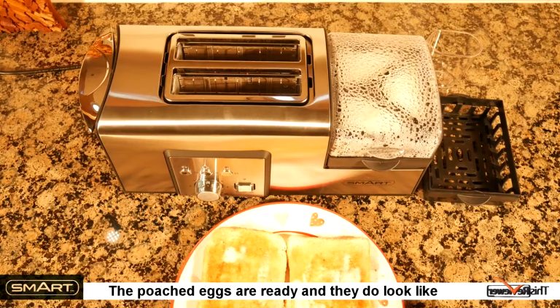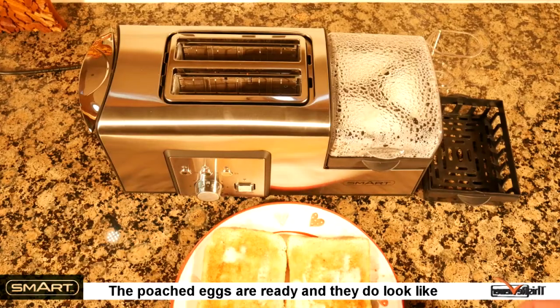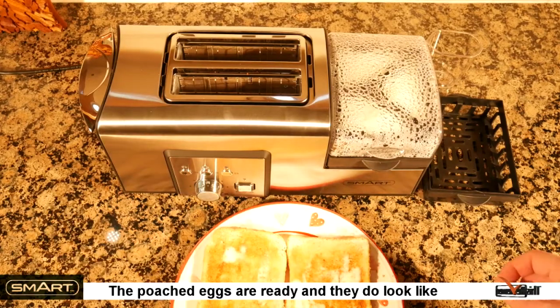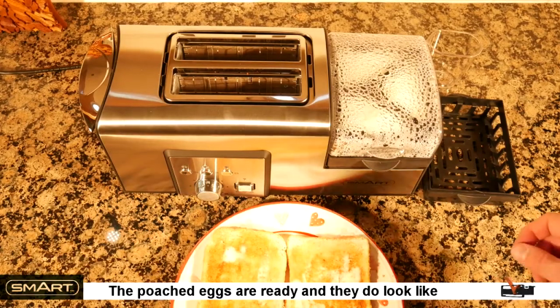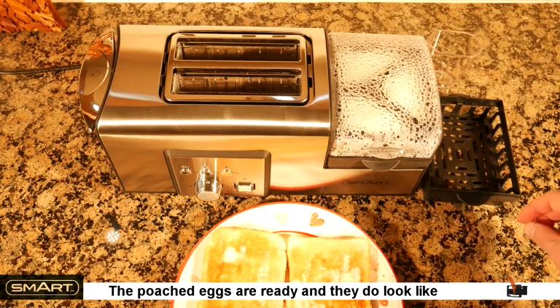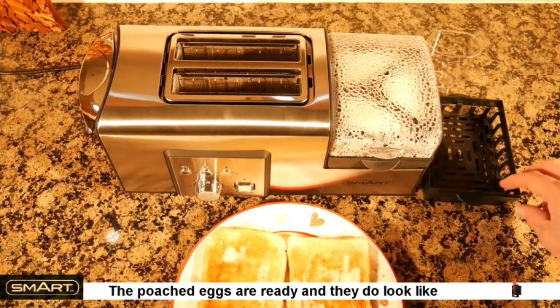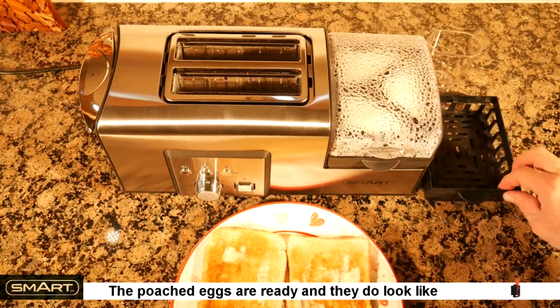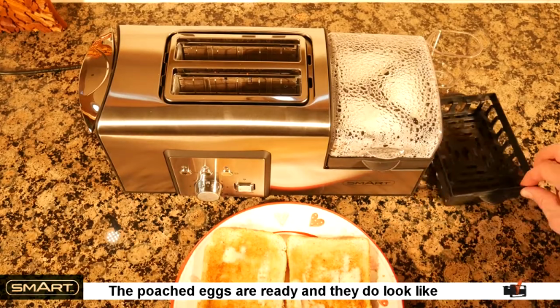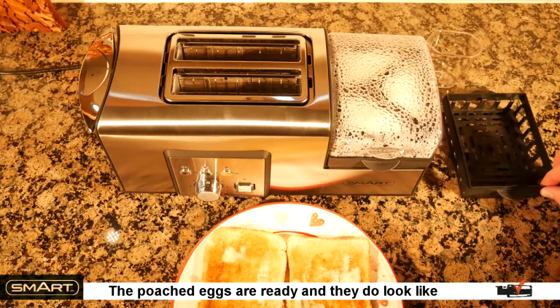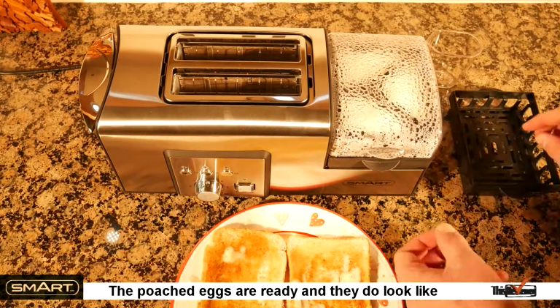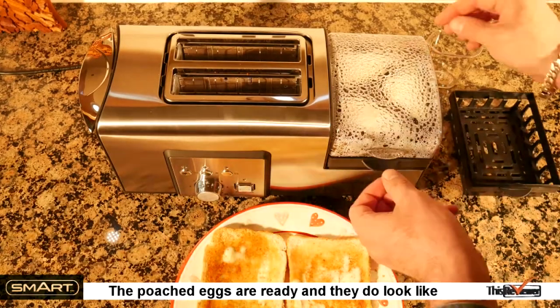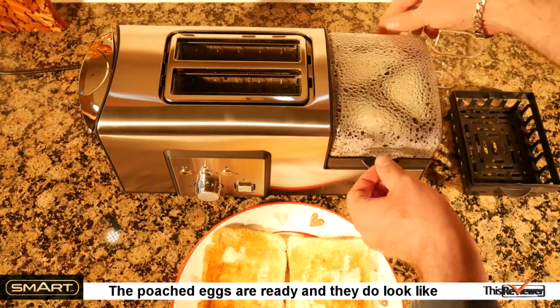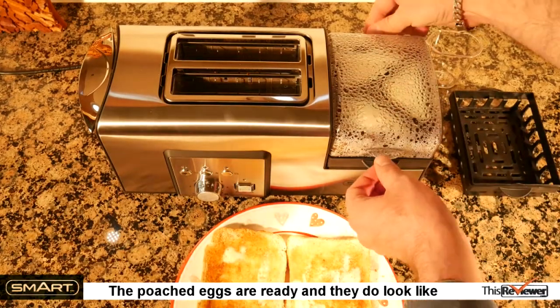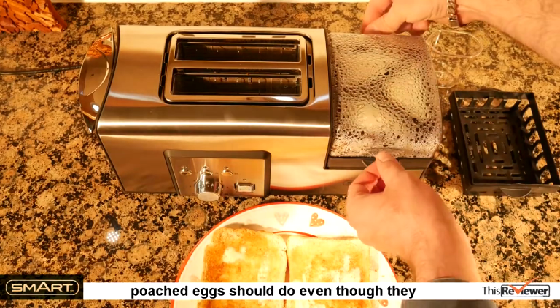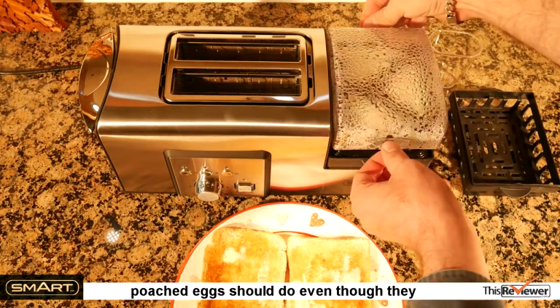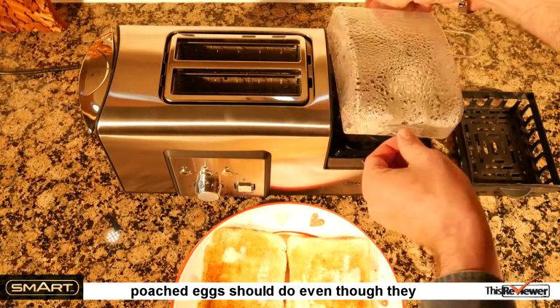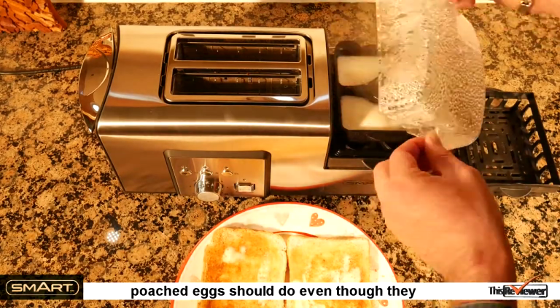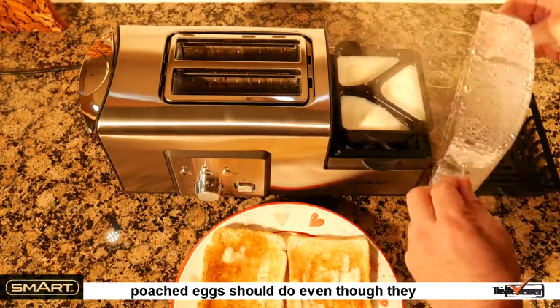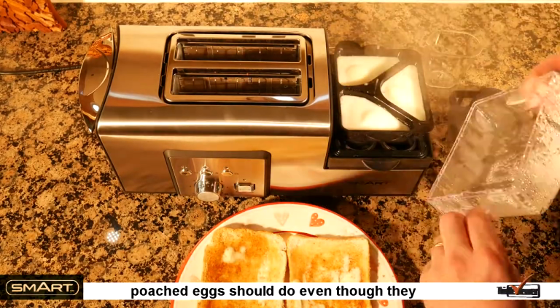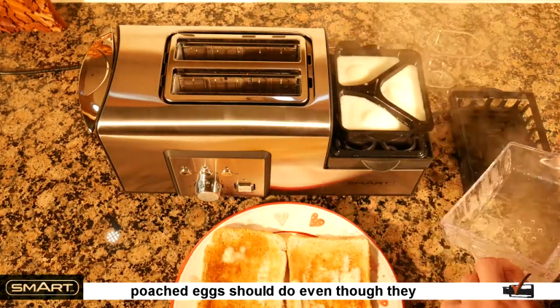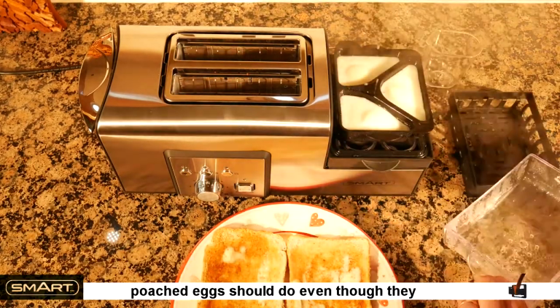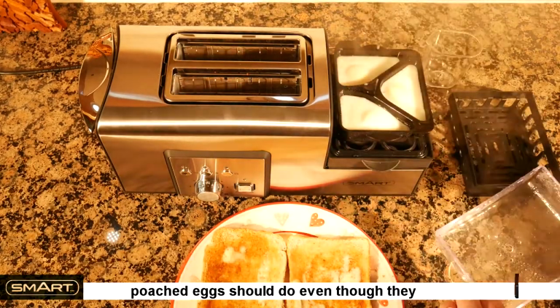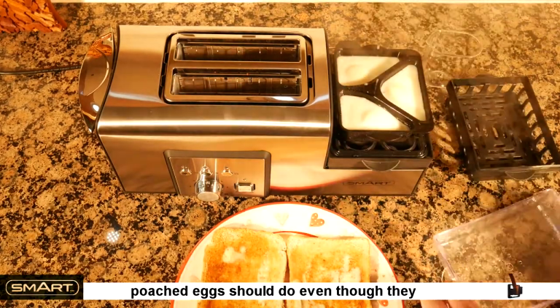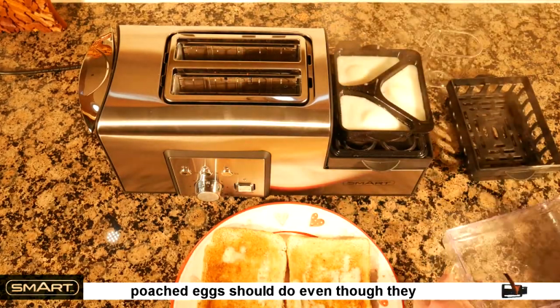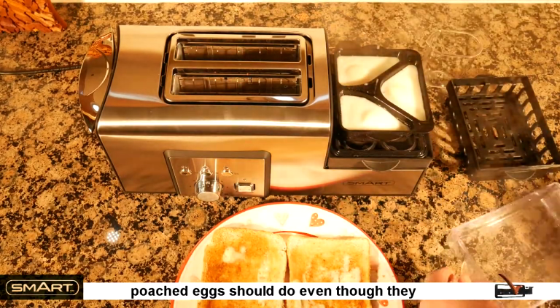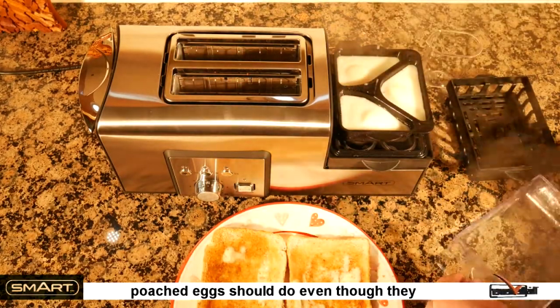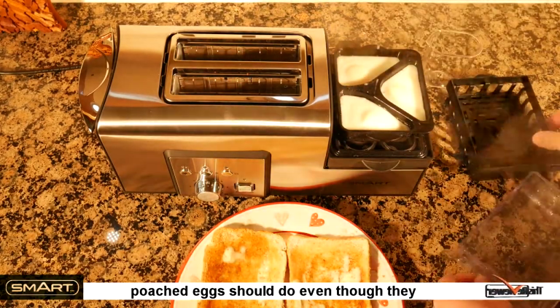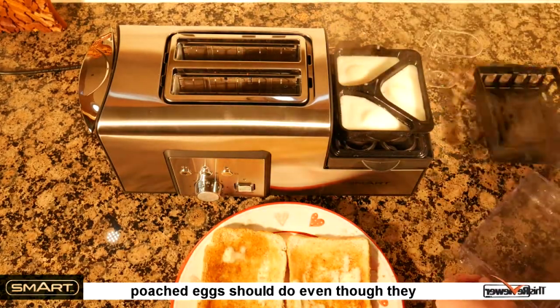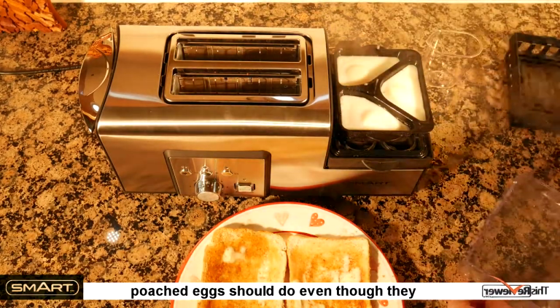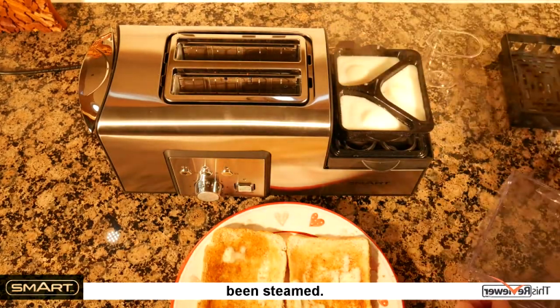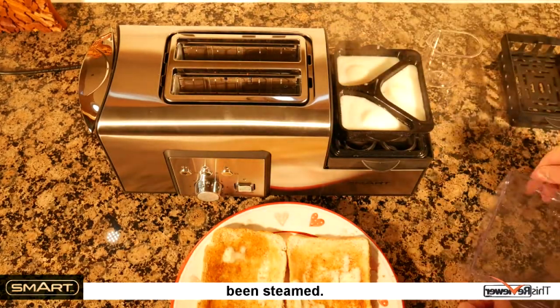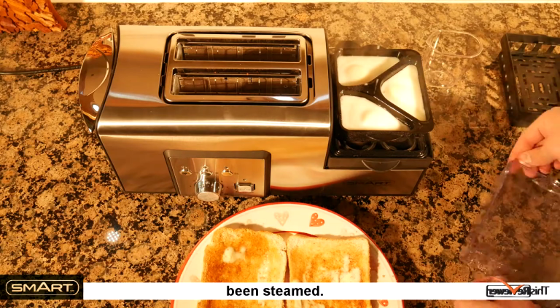The poached eggs are ready, and they do look like poached eggs should, even though they've been steamed.